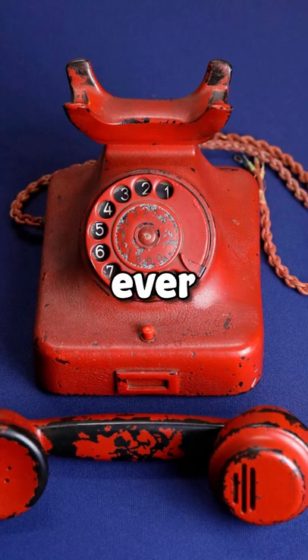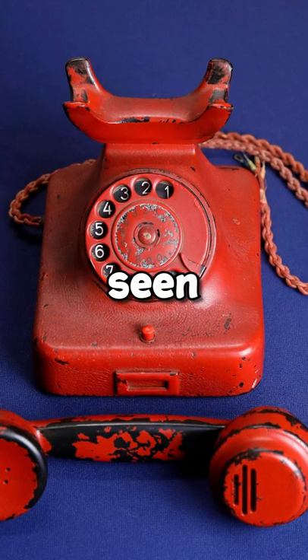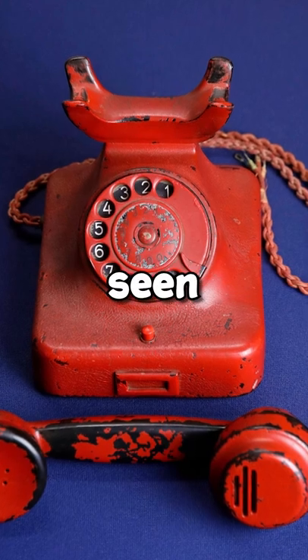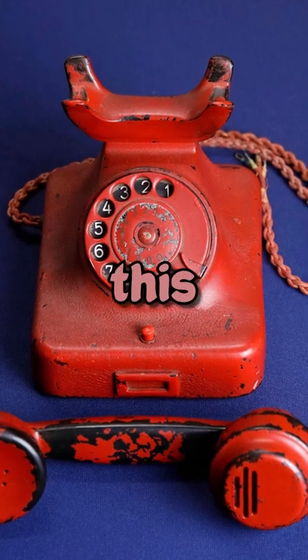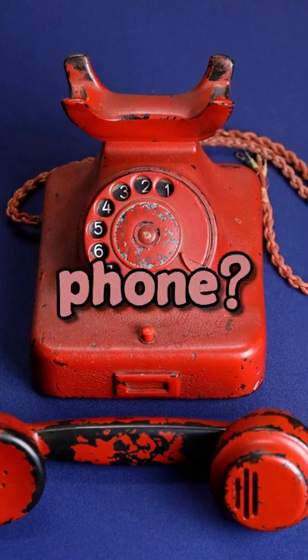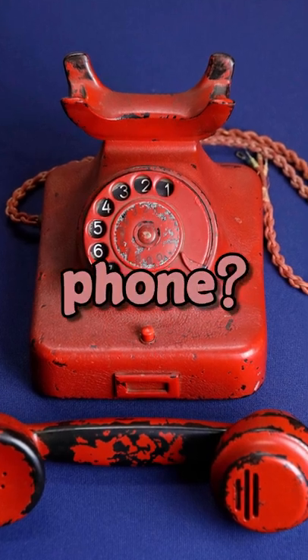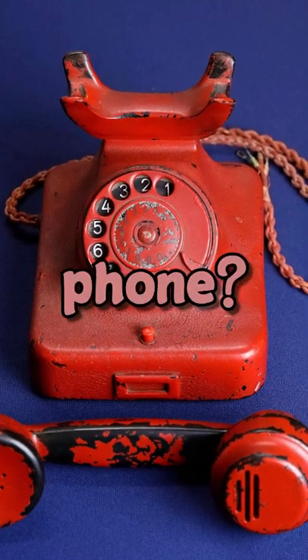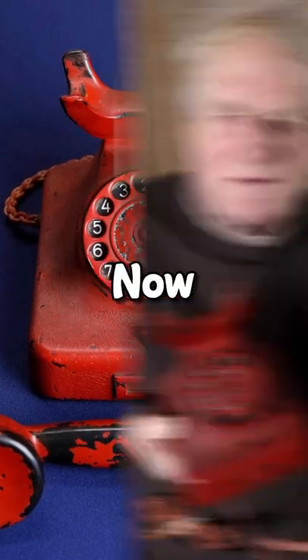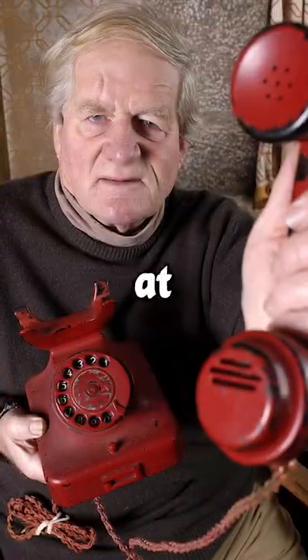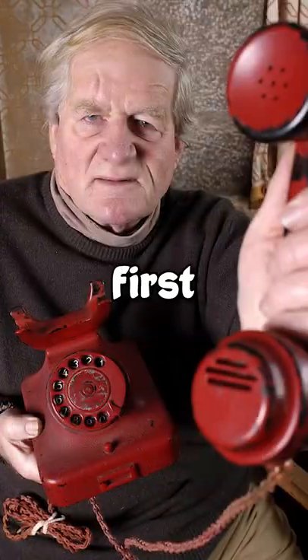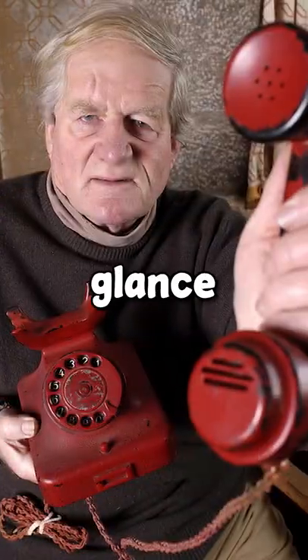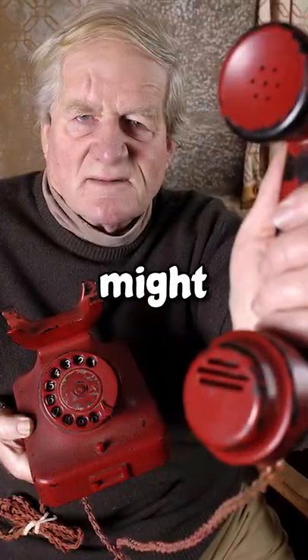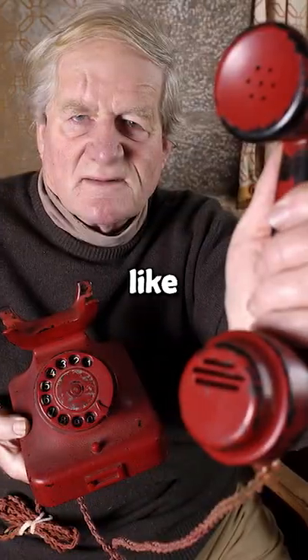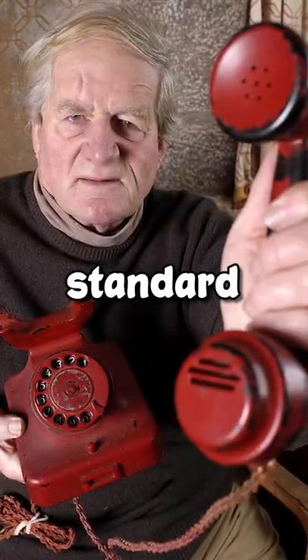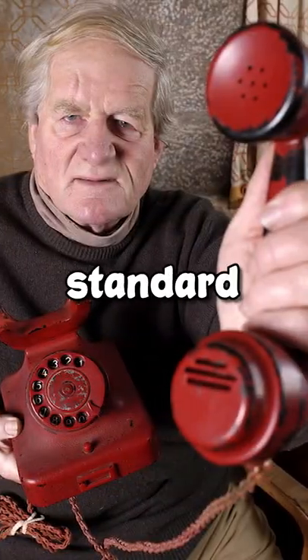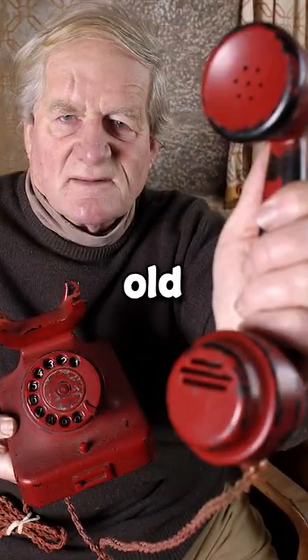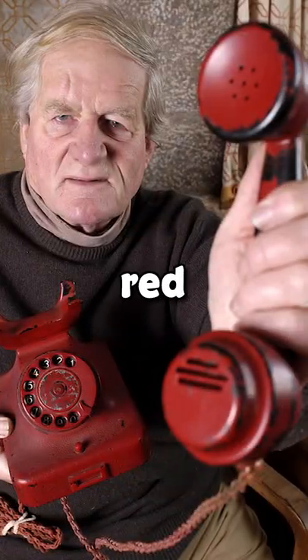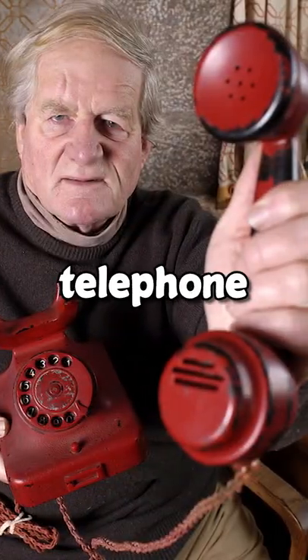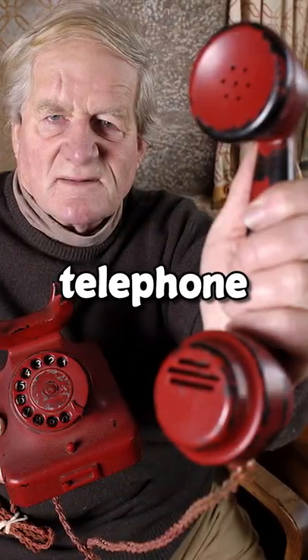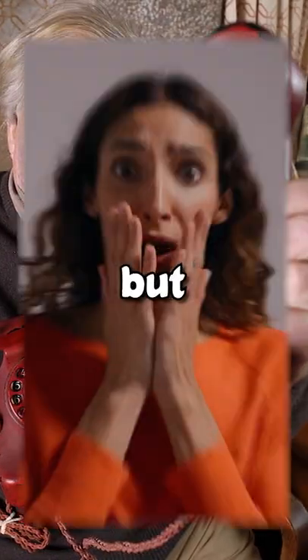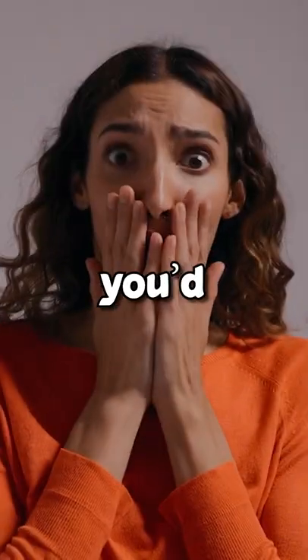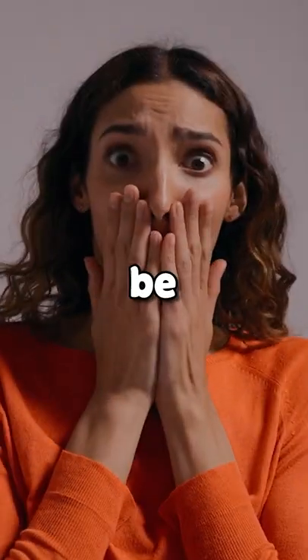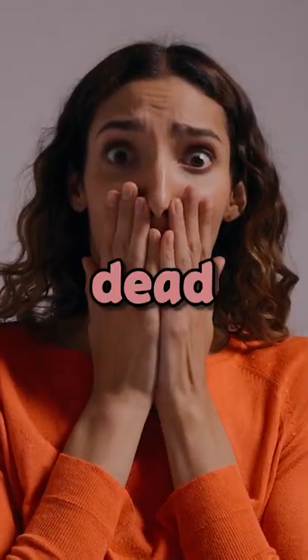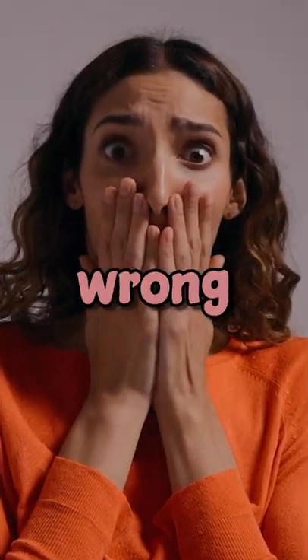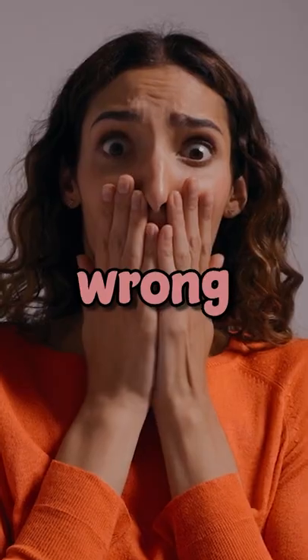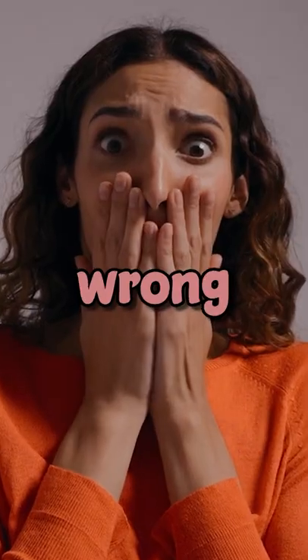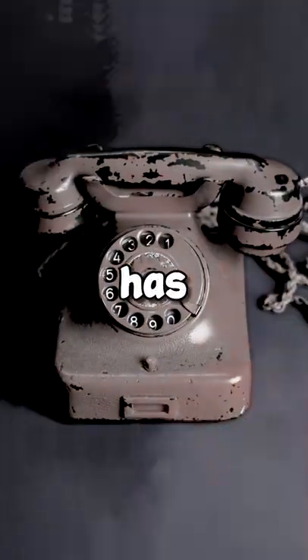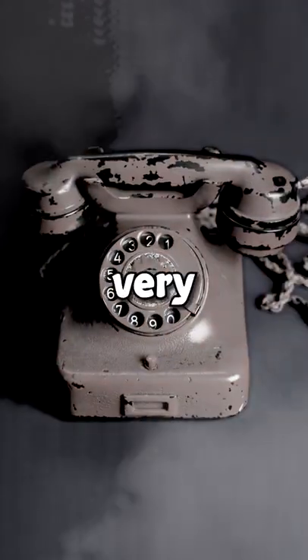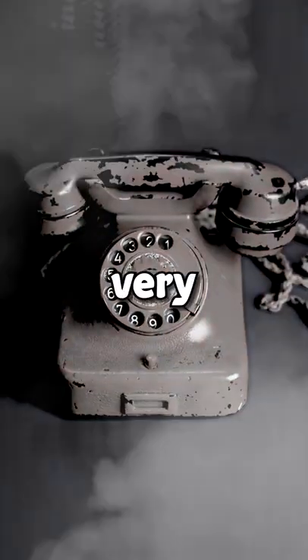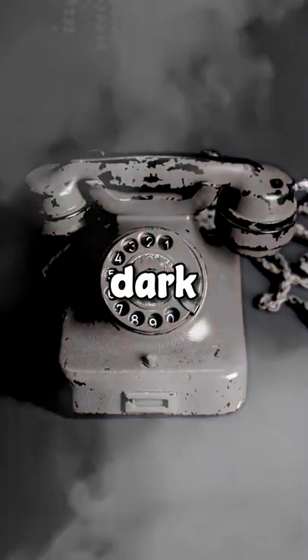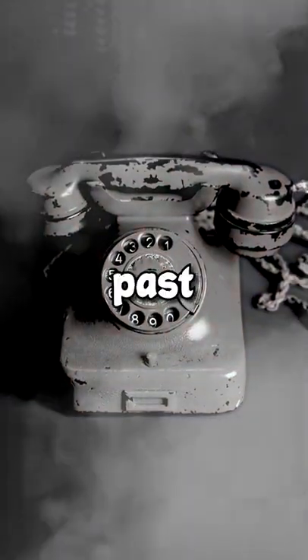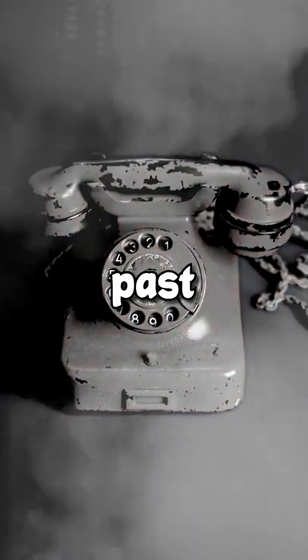Ever seen this phone? At first glance, it might look like a standard old red telephone, but you'd be dead wrong. It has a very dark past.